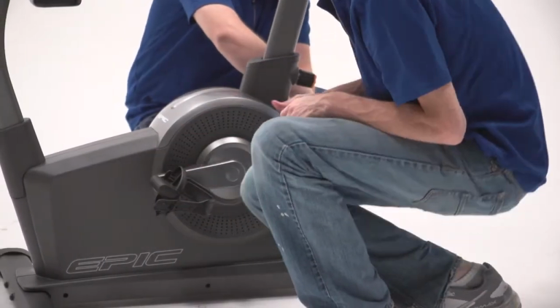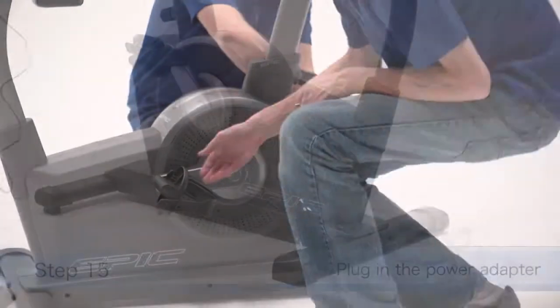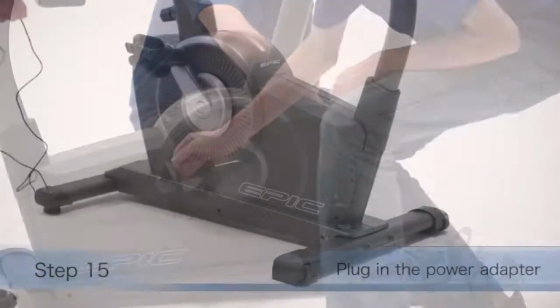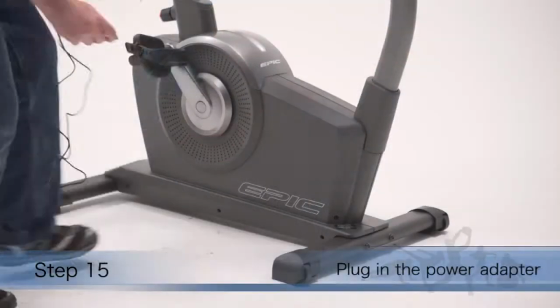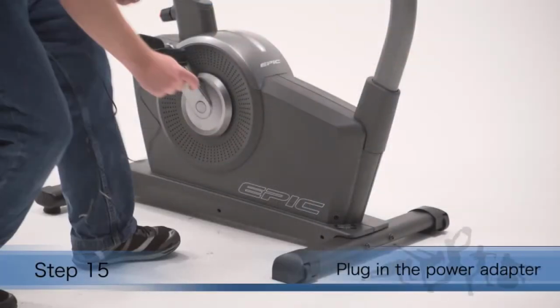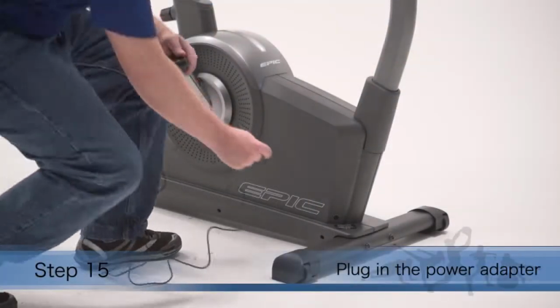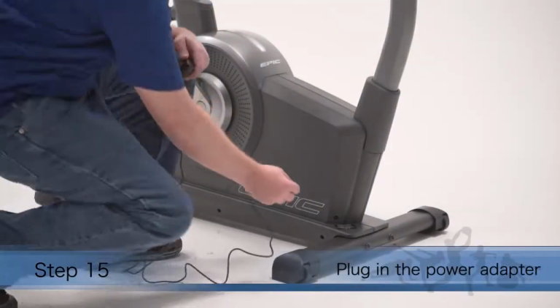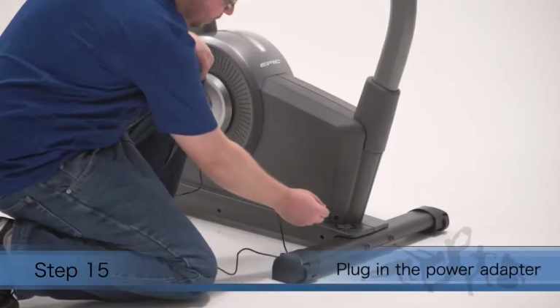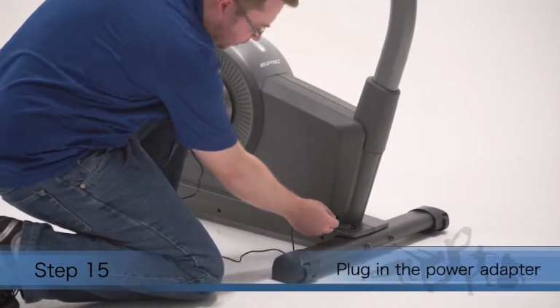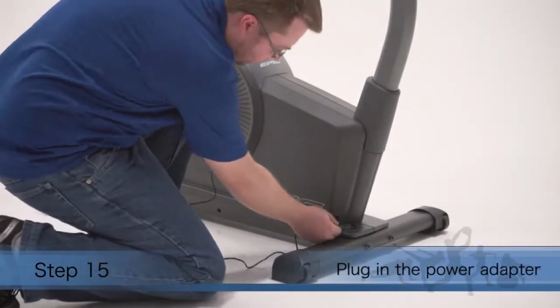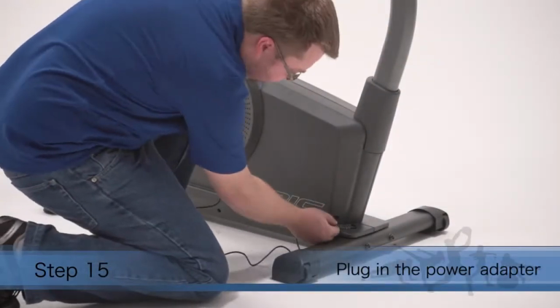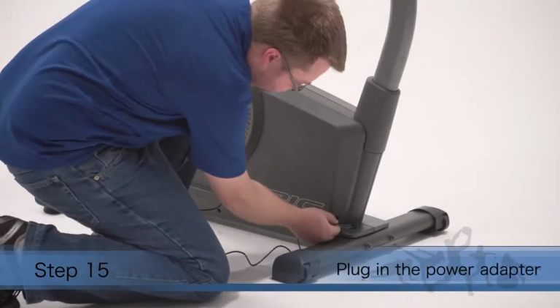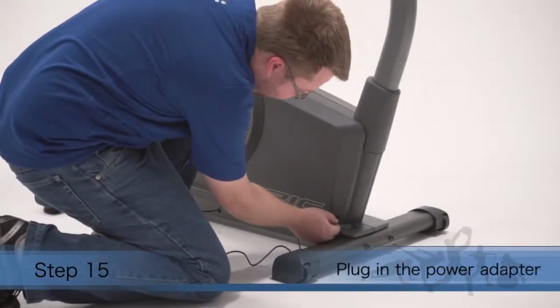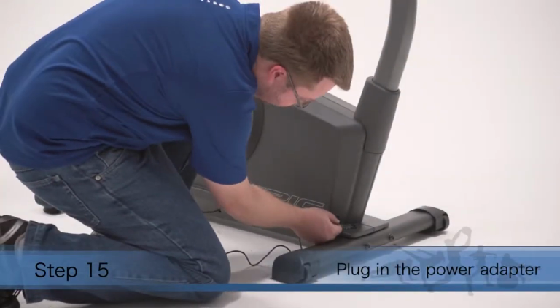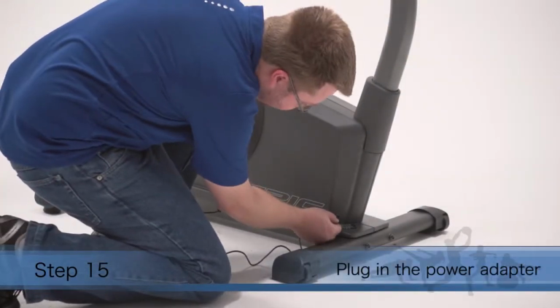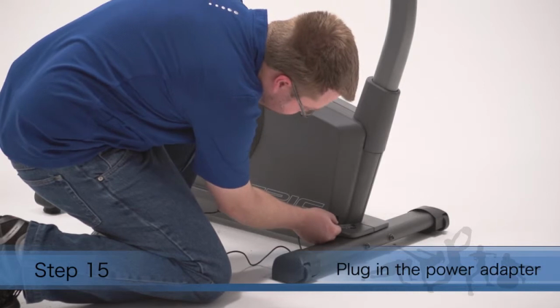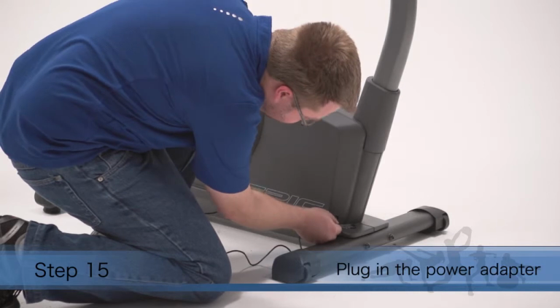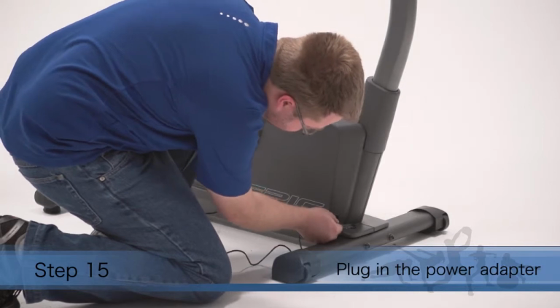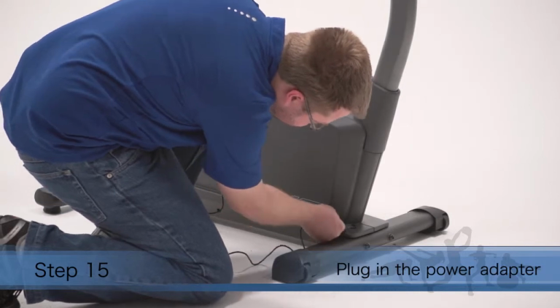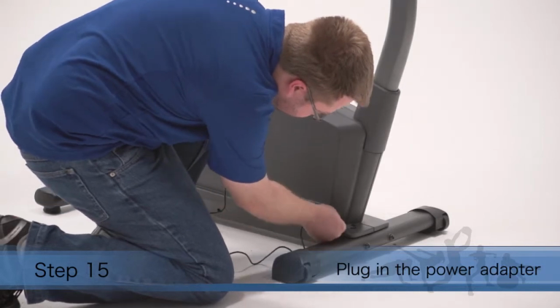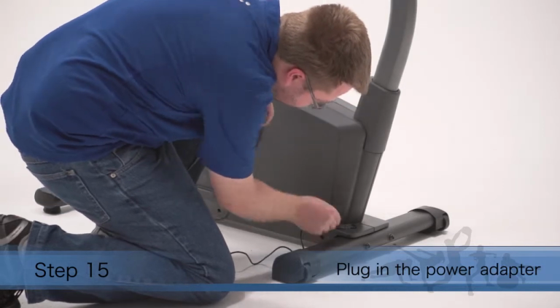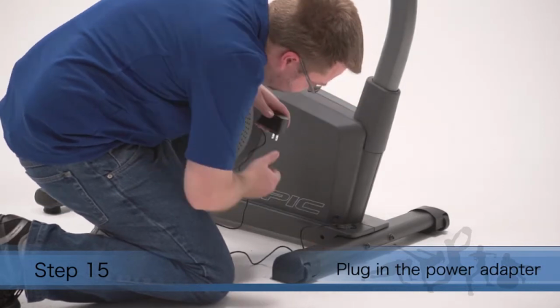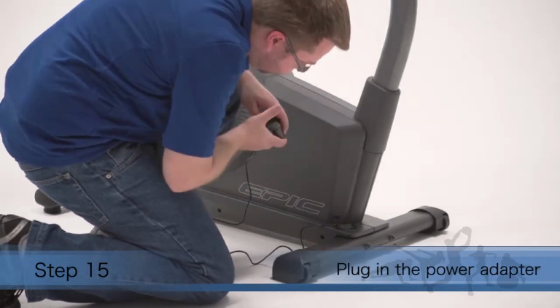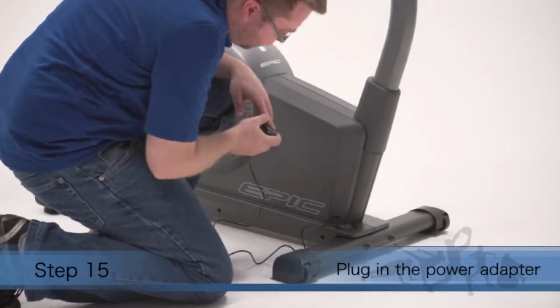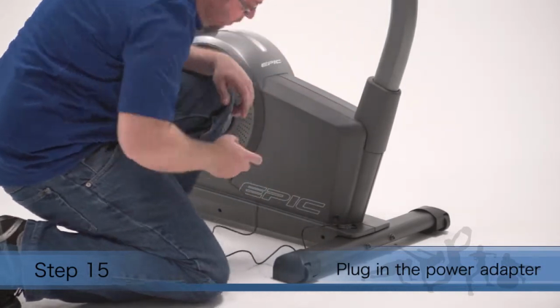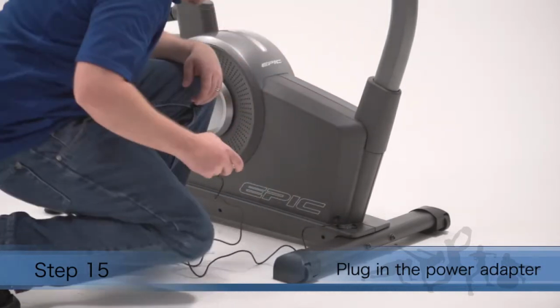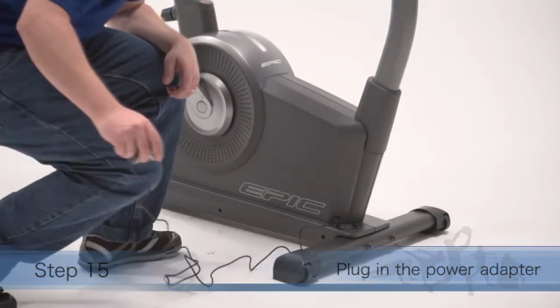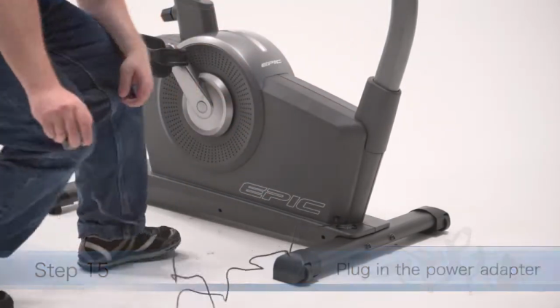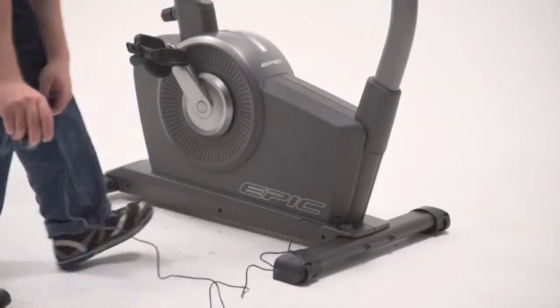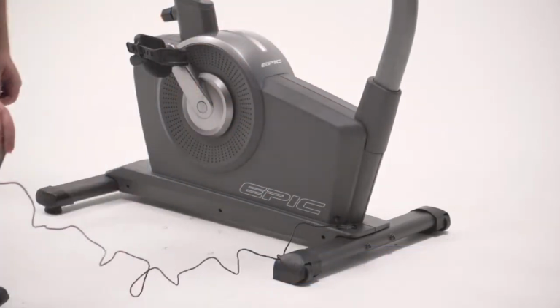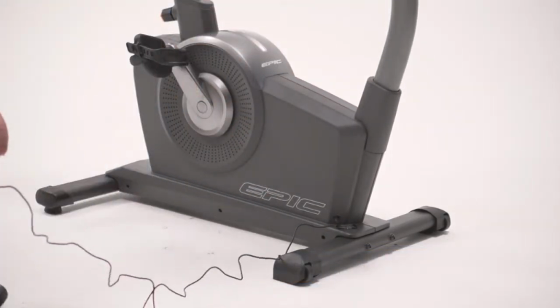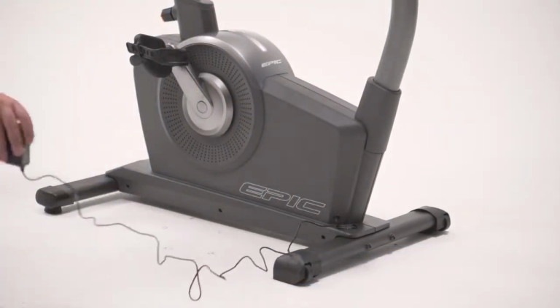Step 15. Plug the power adapter into the receptacle on the front of the exercise bike.